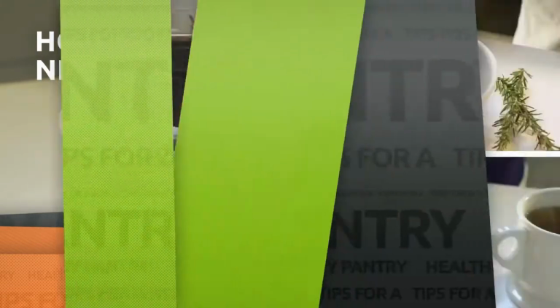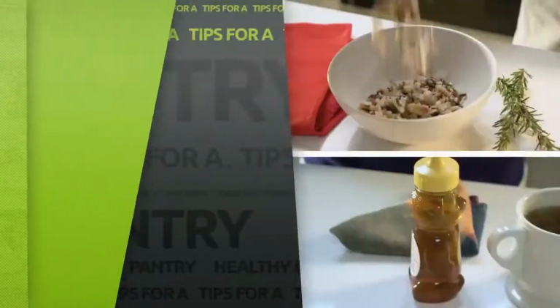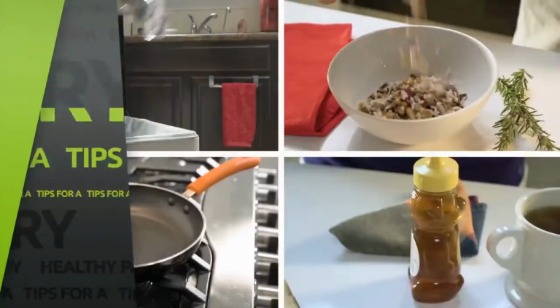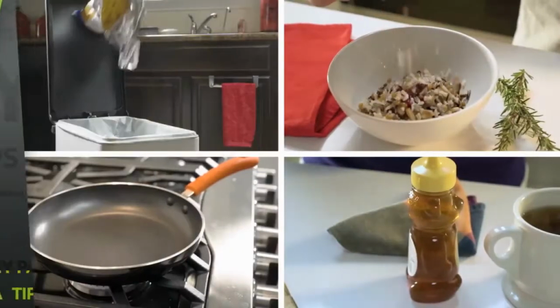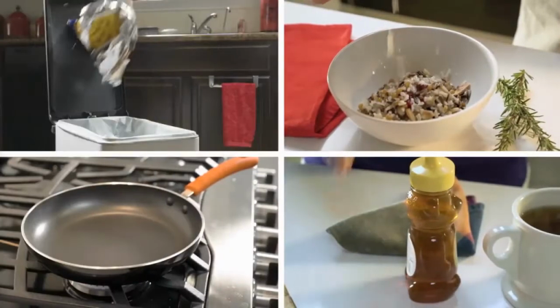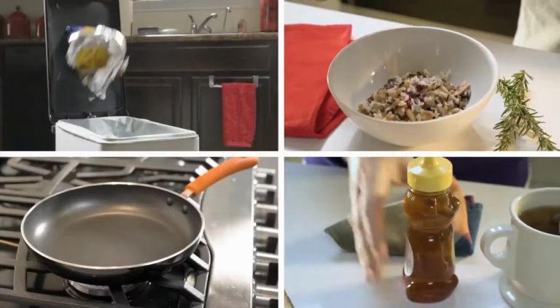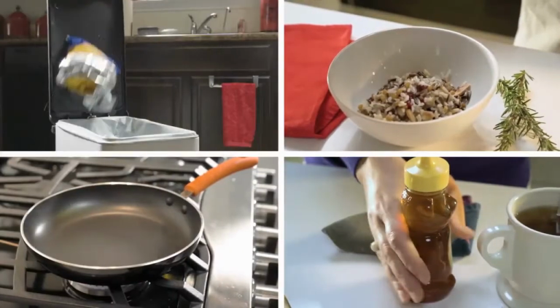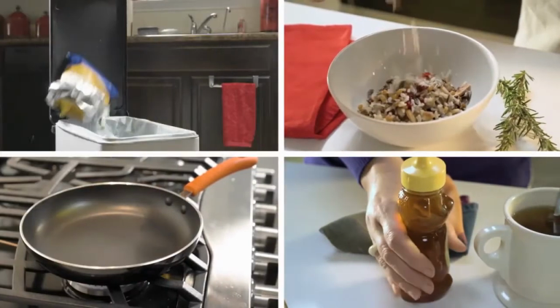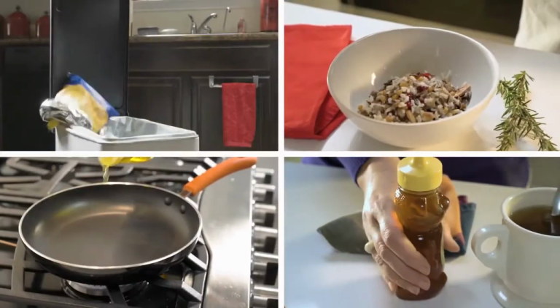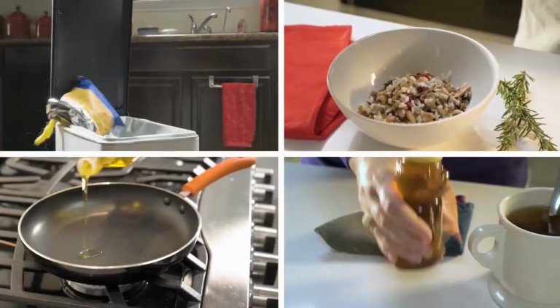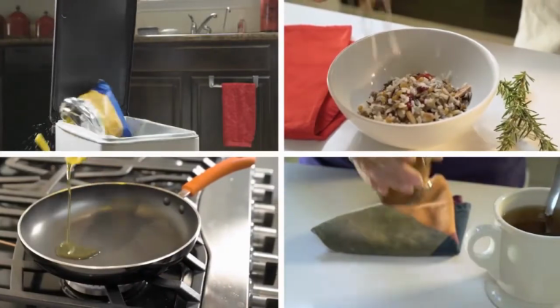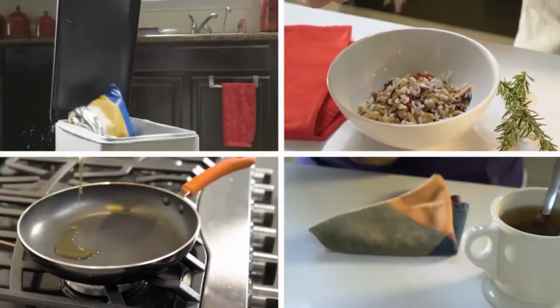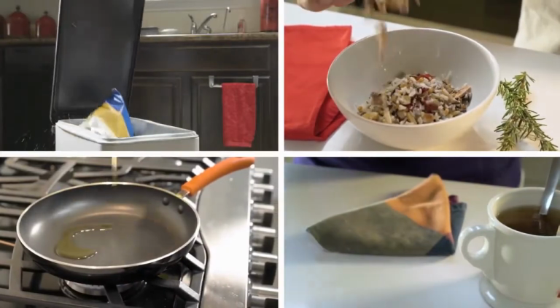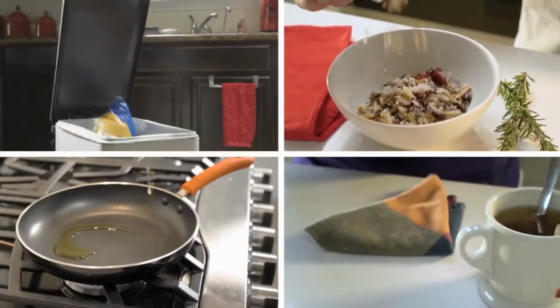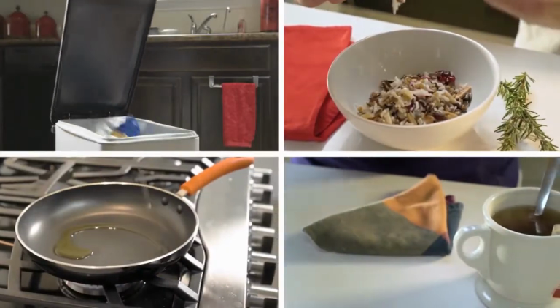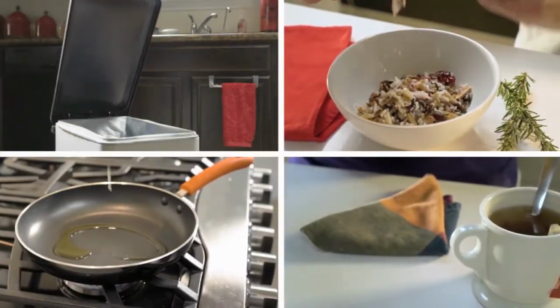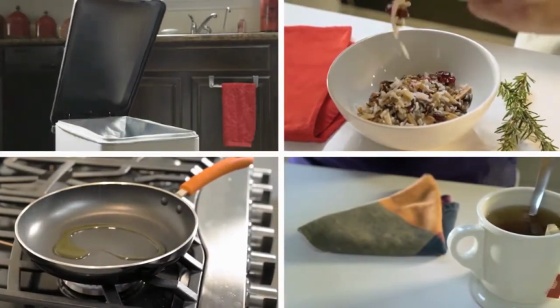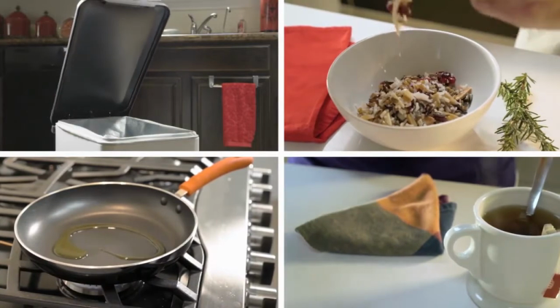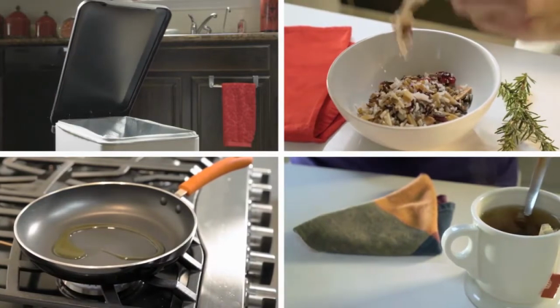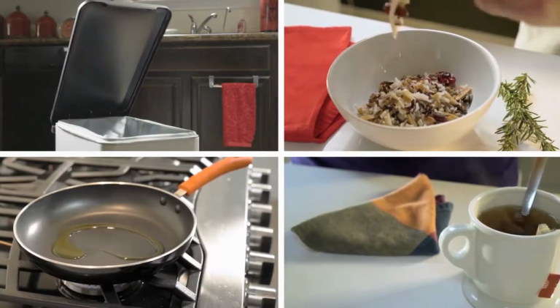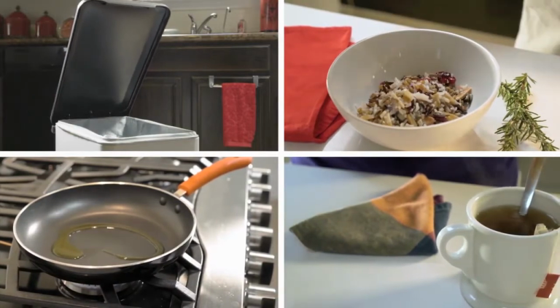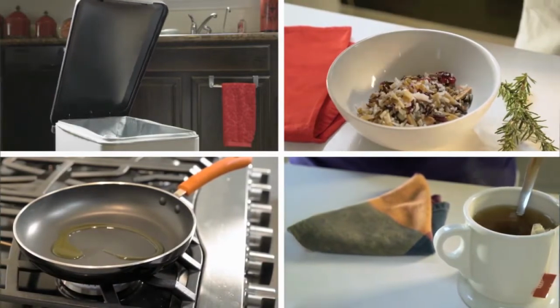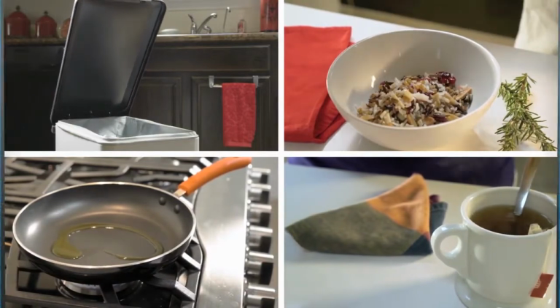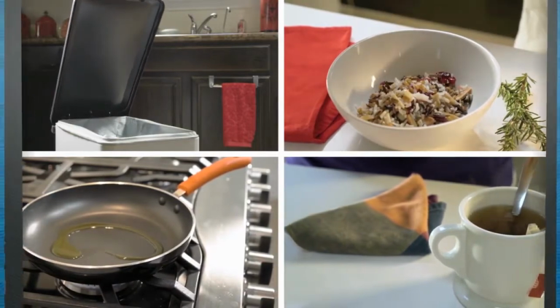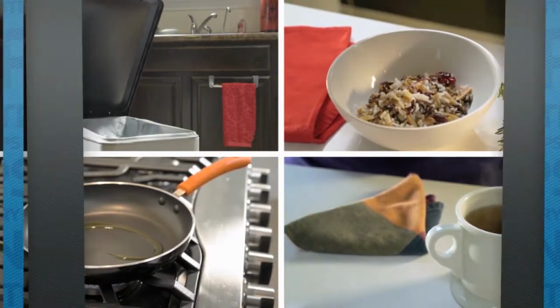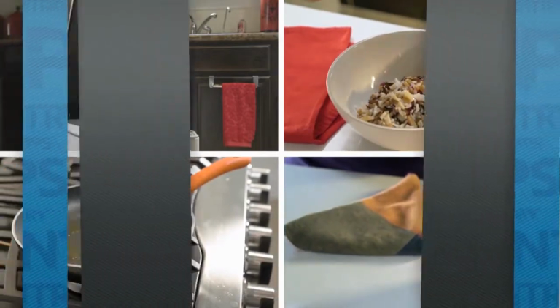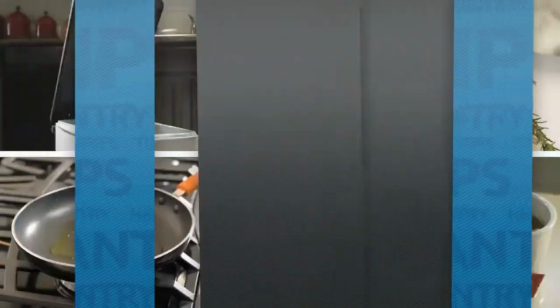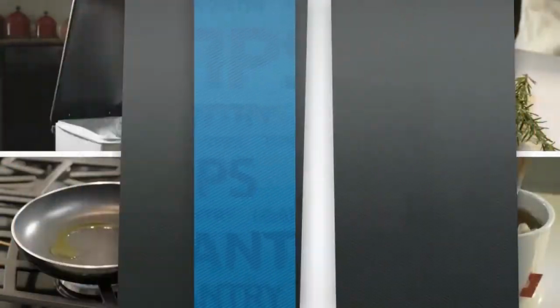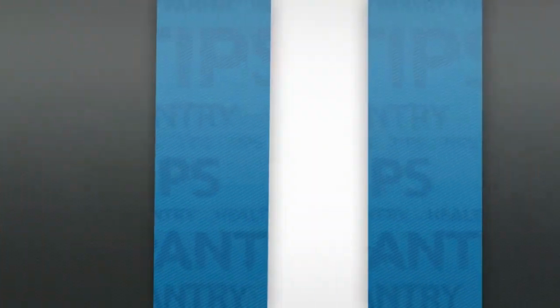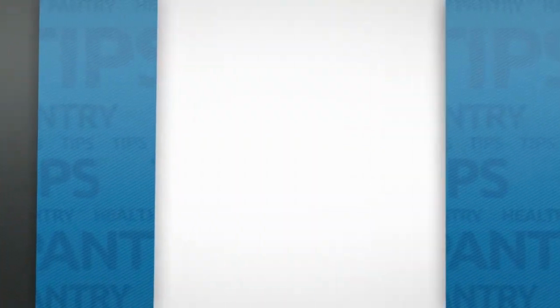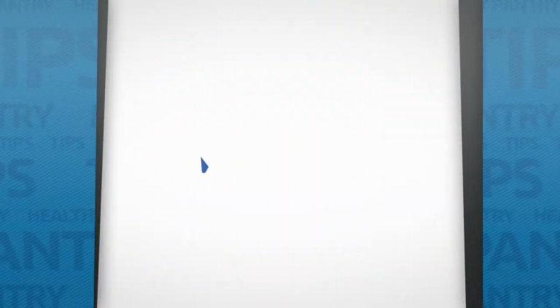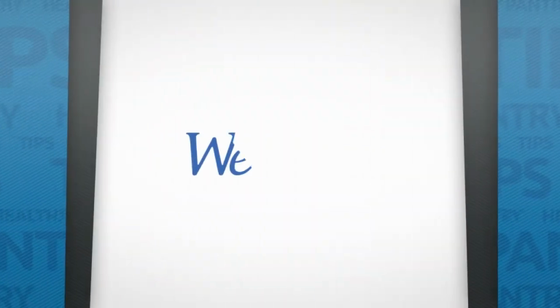And there you have it — four simple tips for filling your pantry full of healthier options.